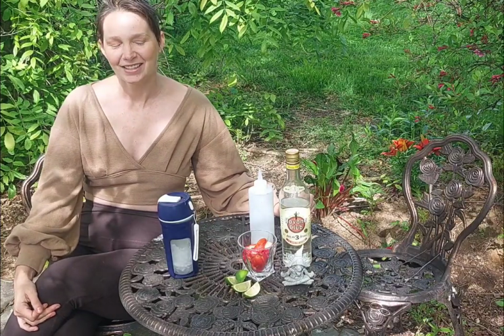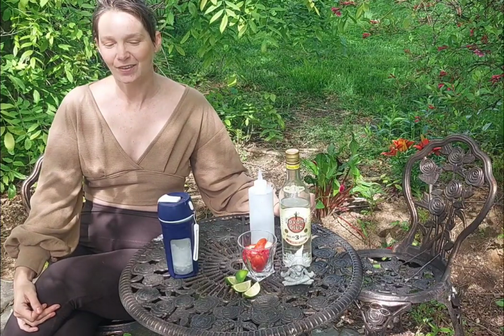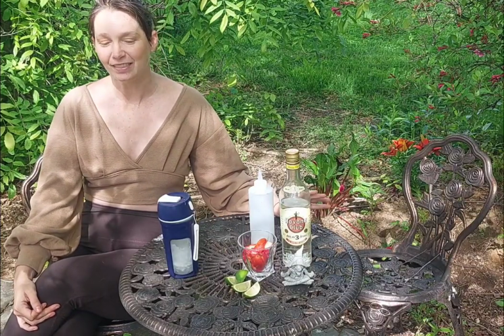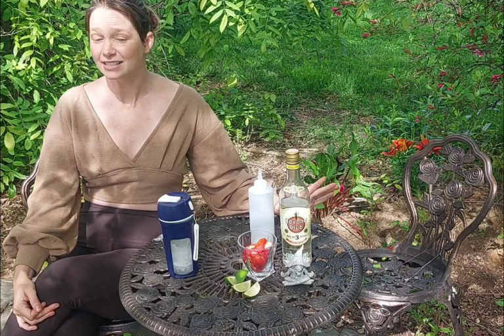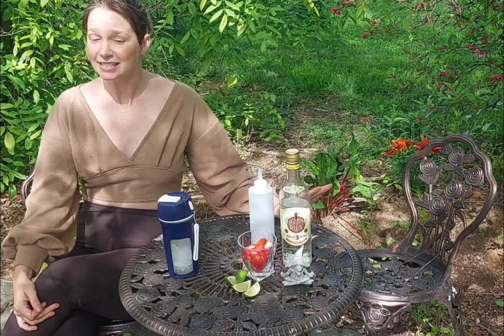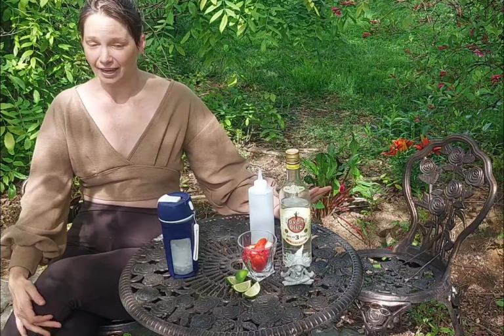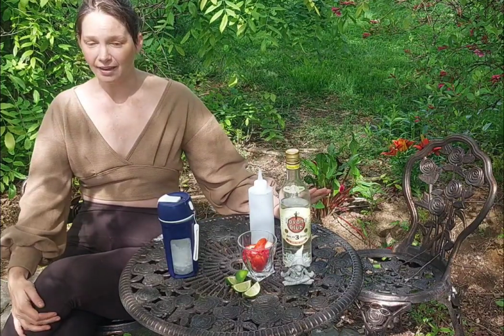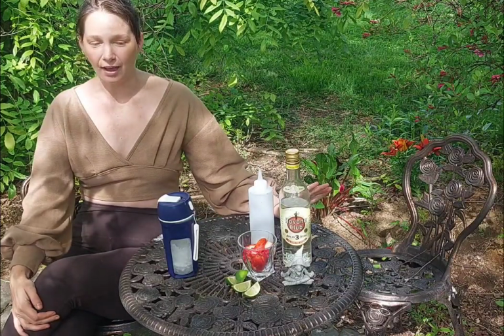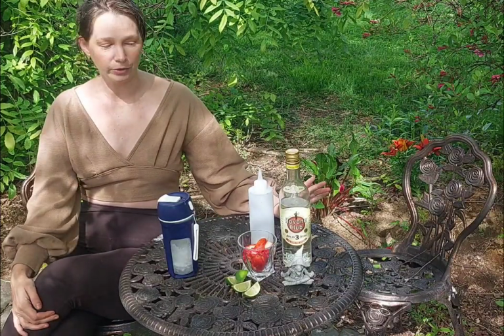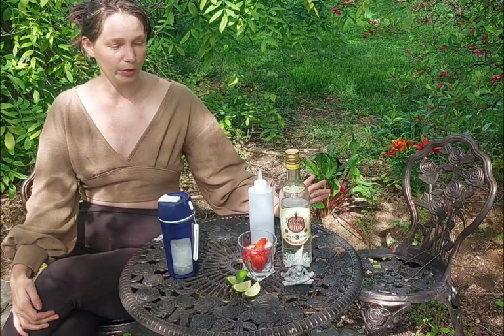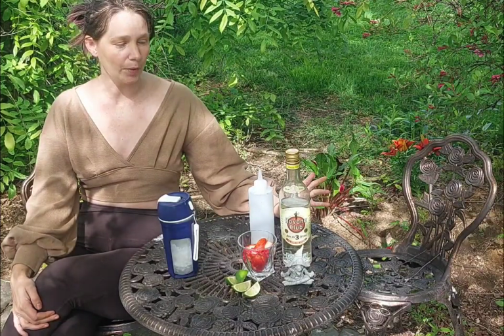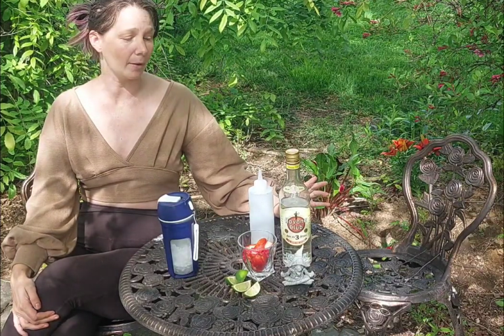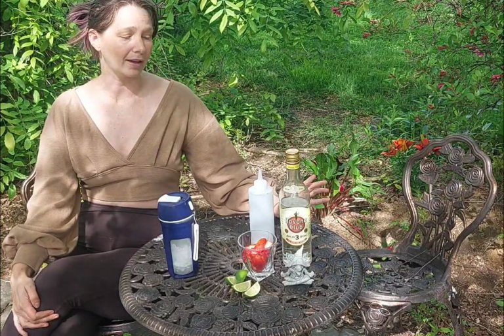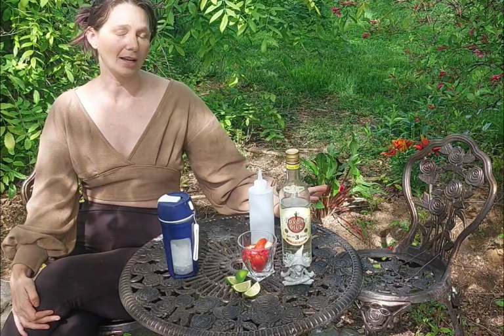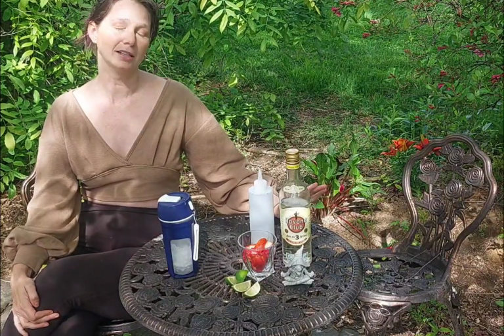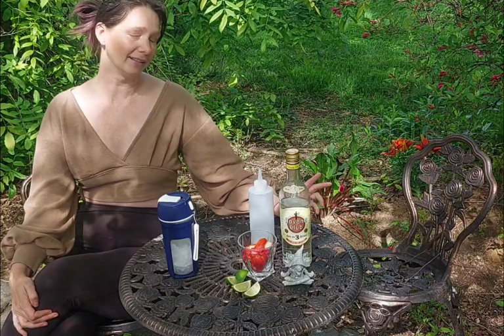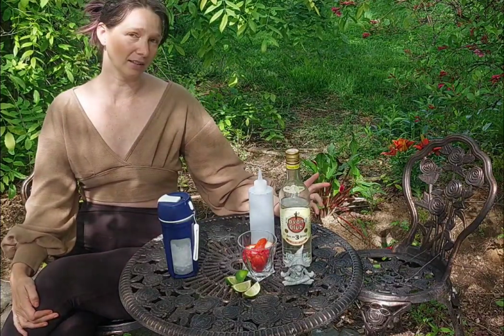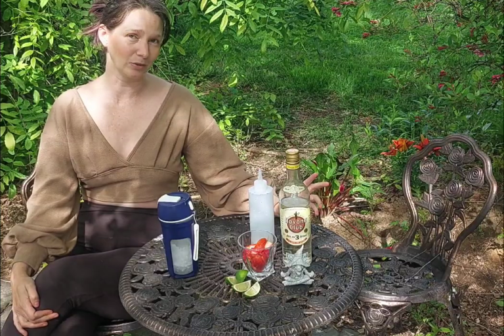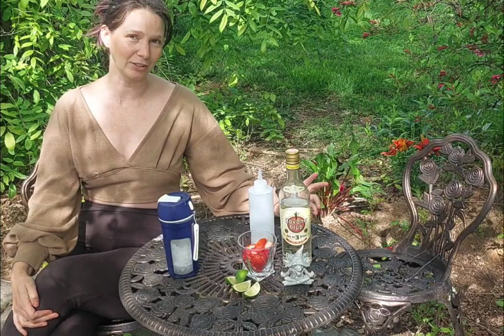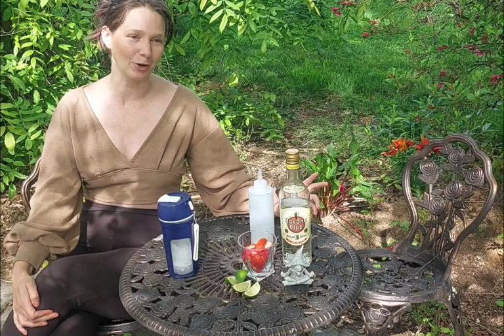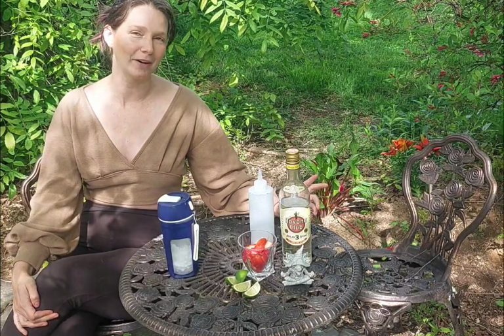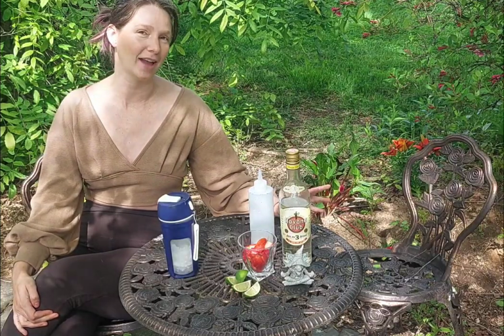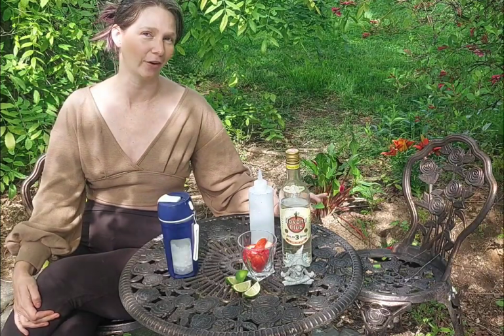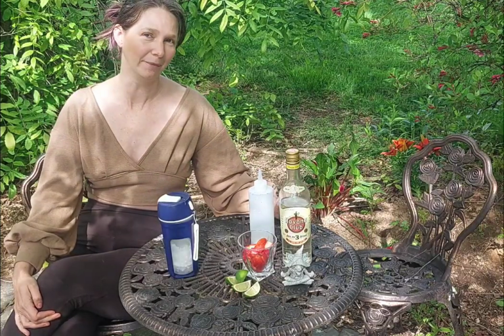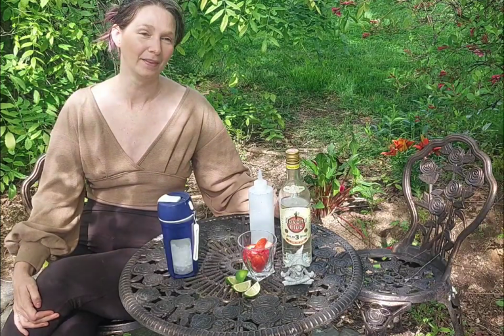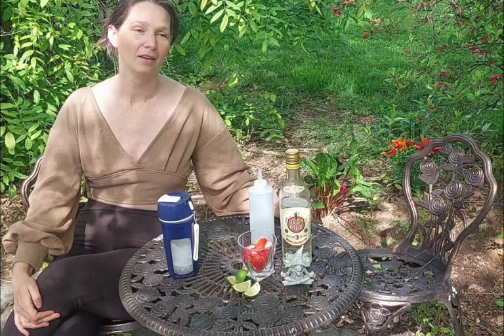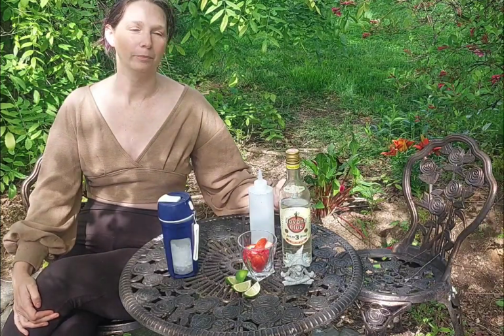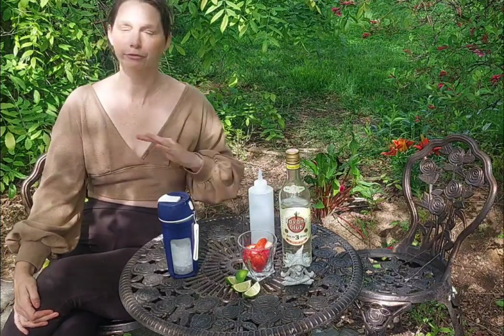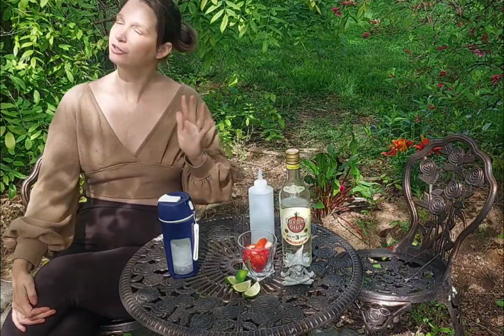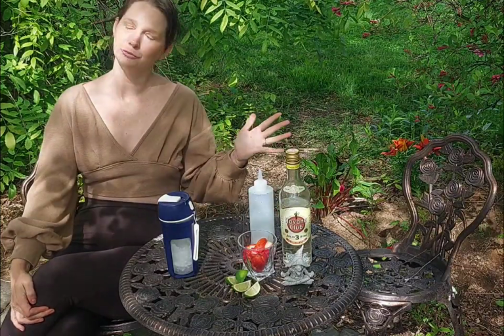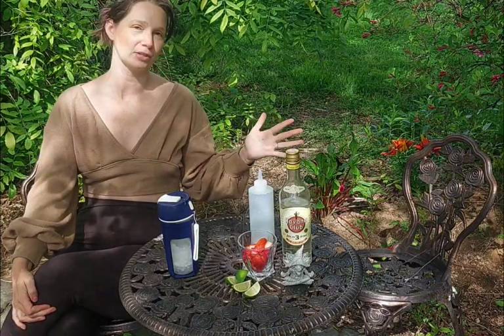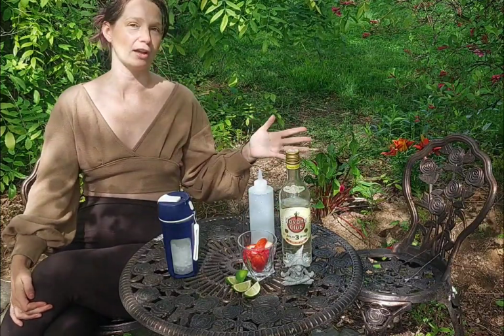So I thought today I would show you how to make a classic, which is a strawberry daiquiri, but fresh and from scratch.